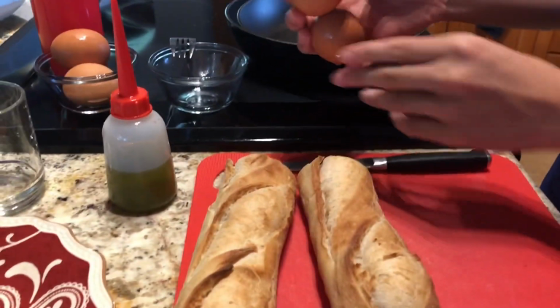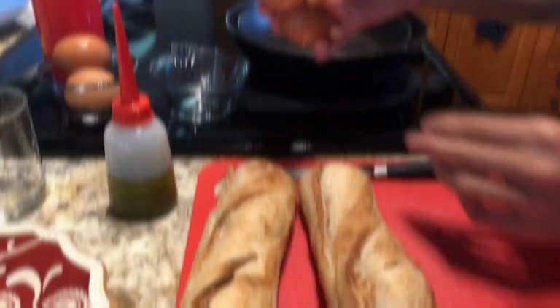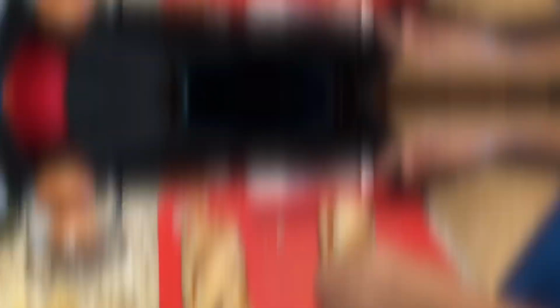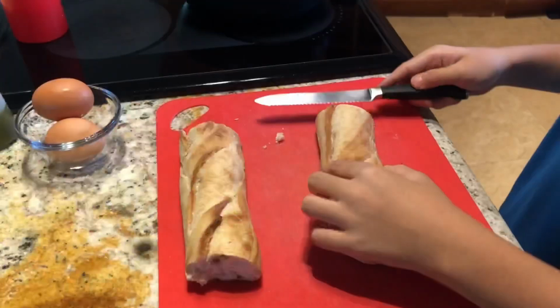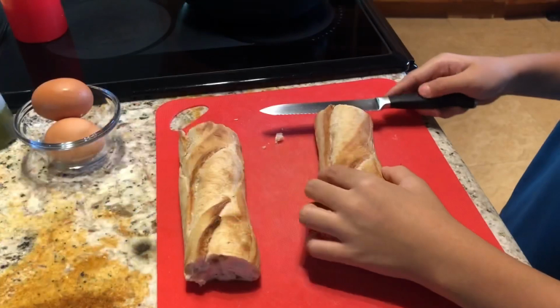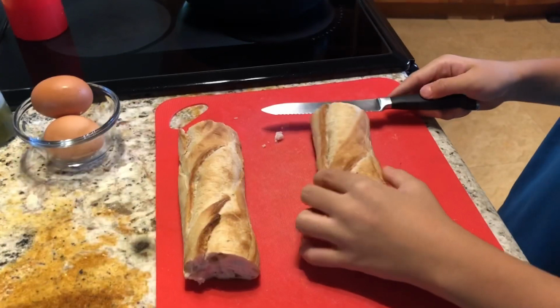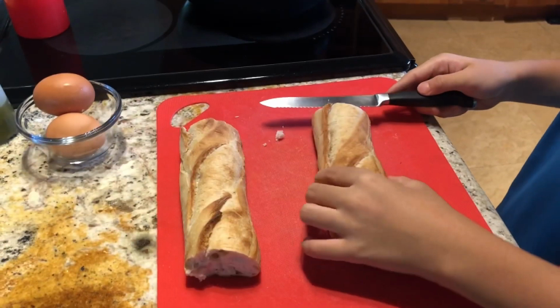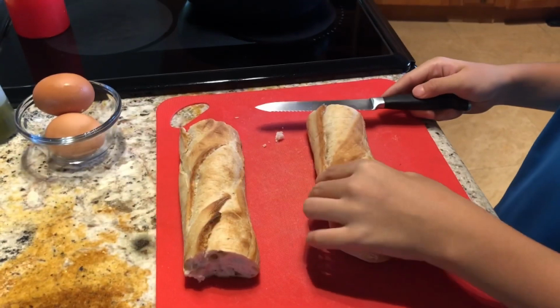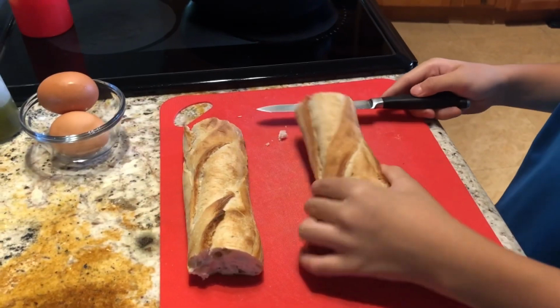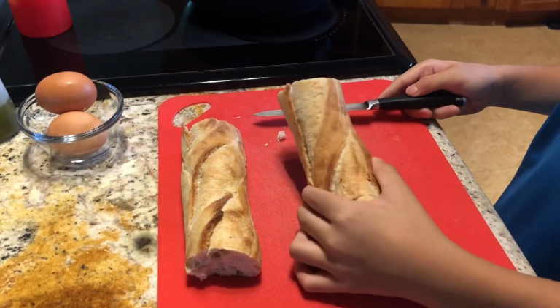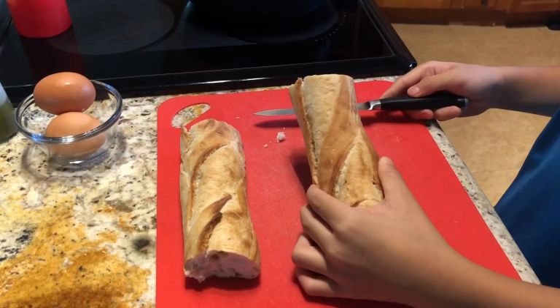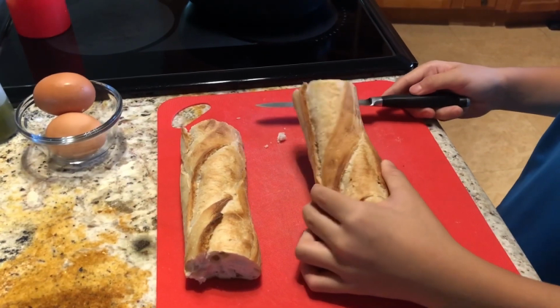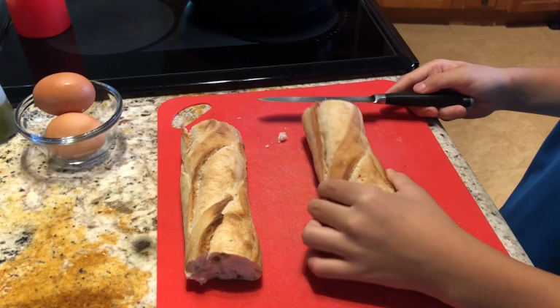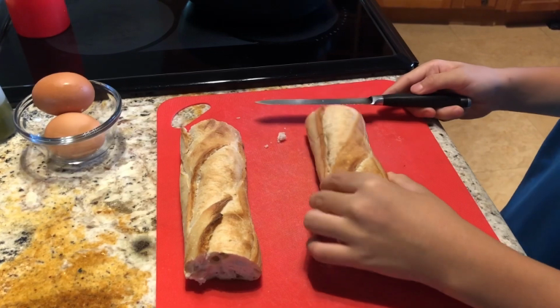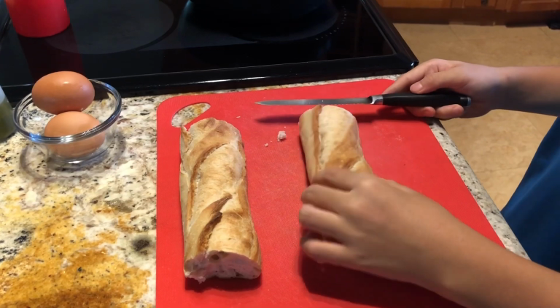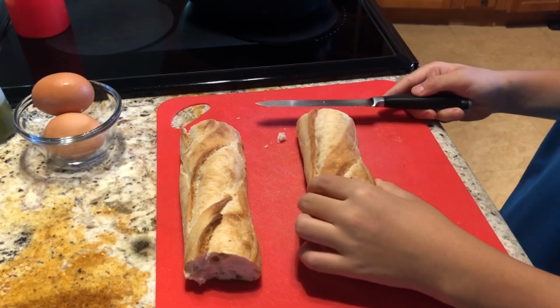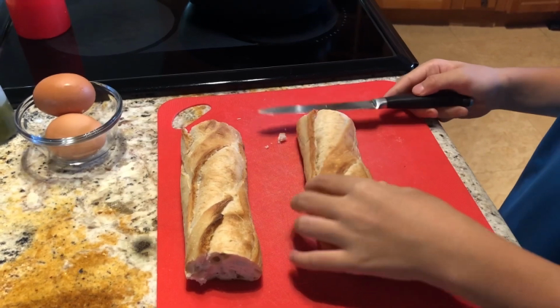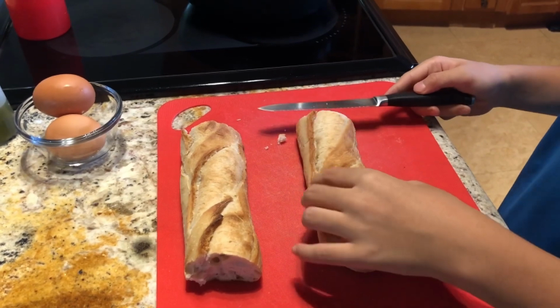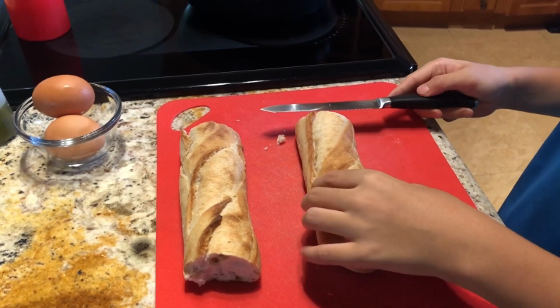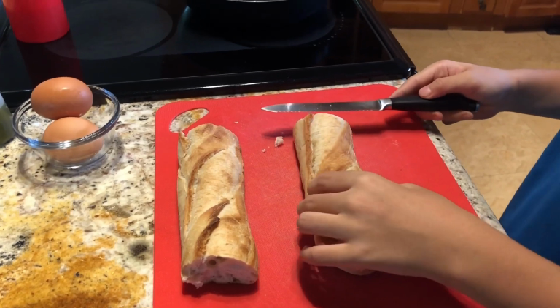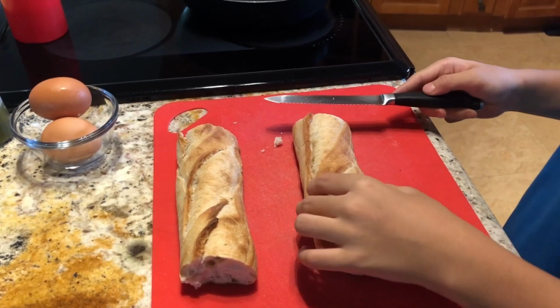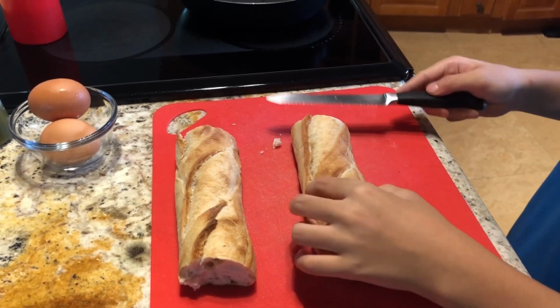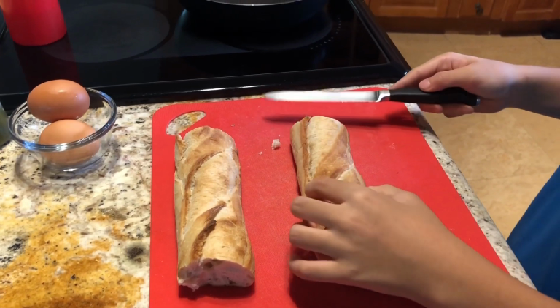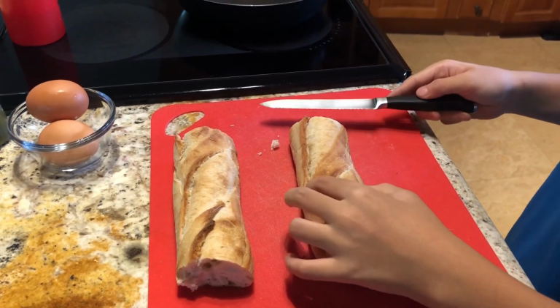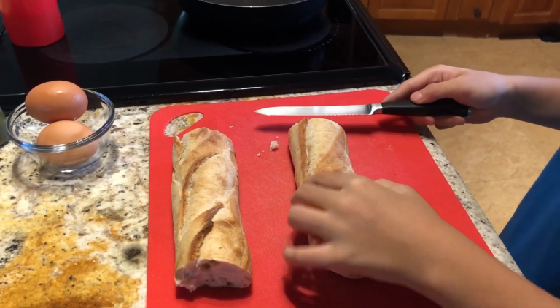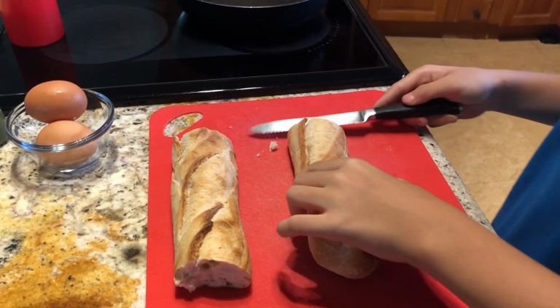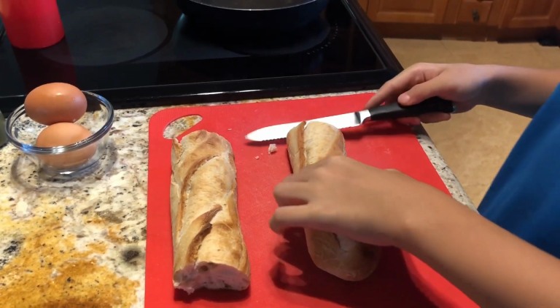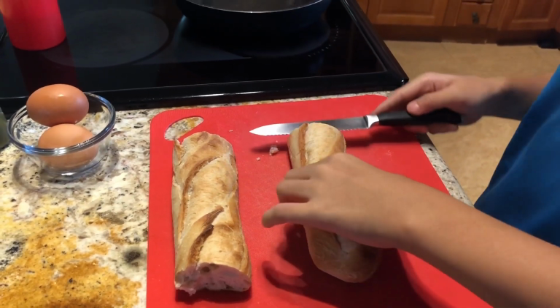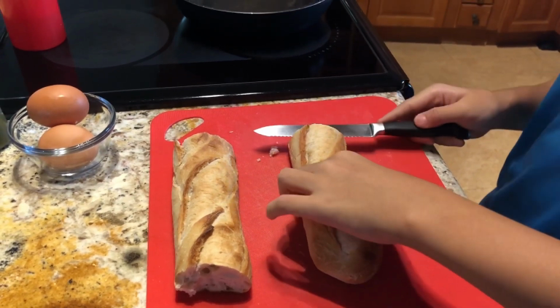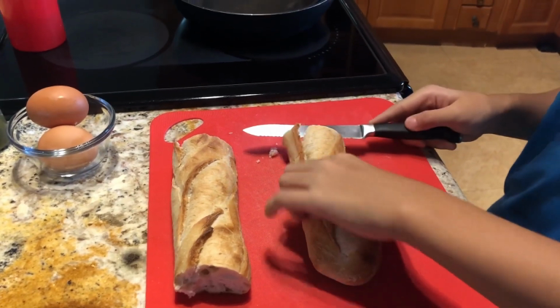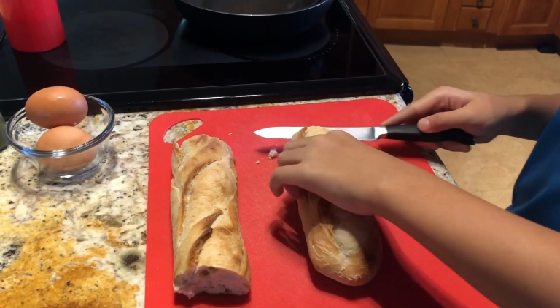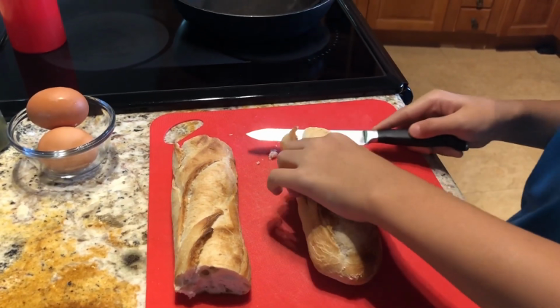After you get your ingredients, you're gonna want to cut the French bread lengthwise, like this.